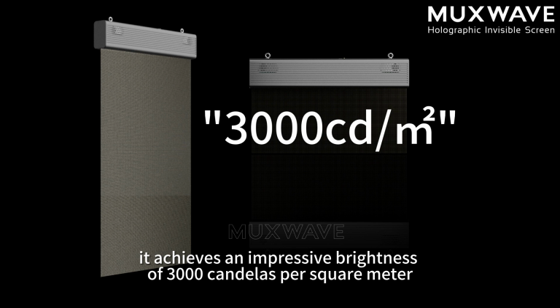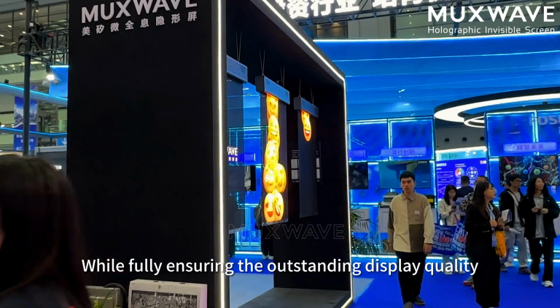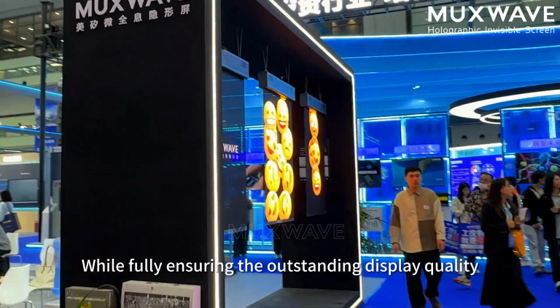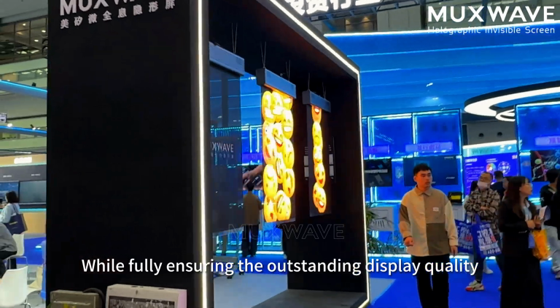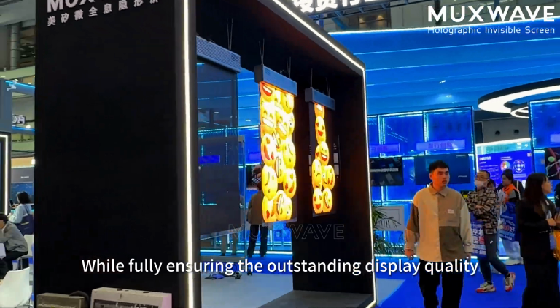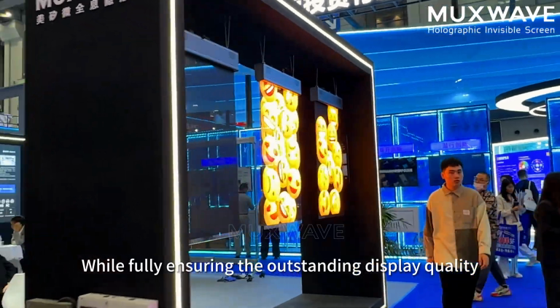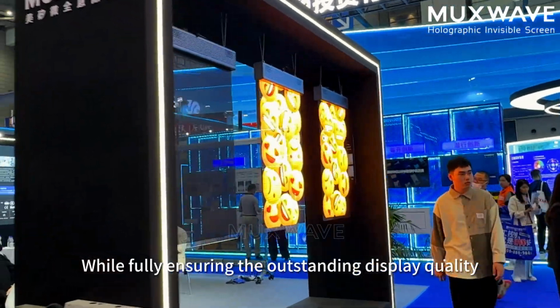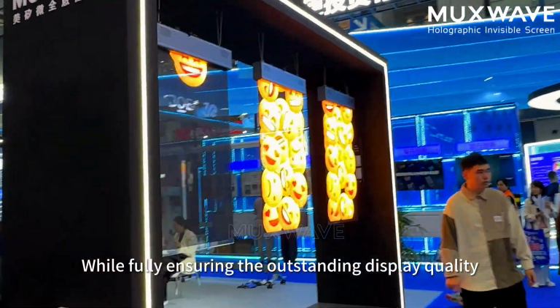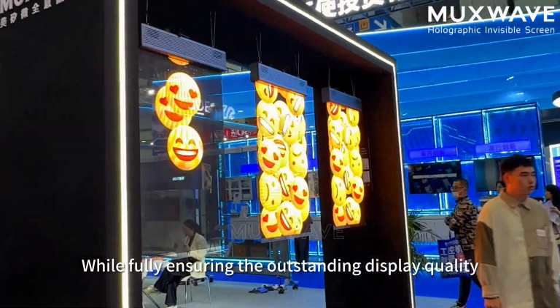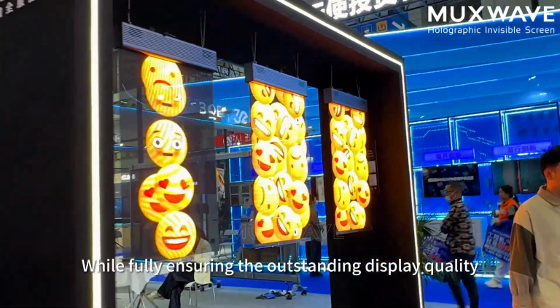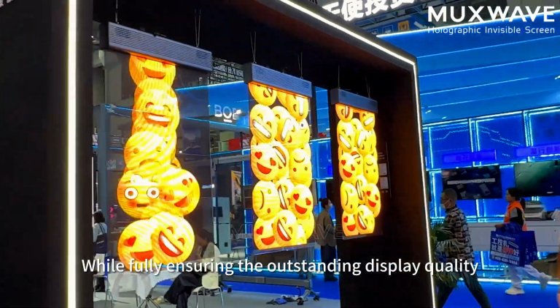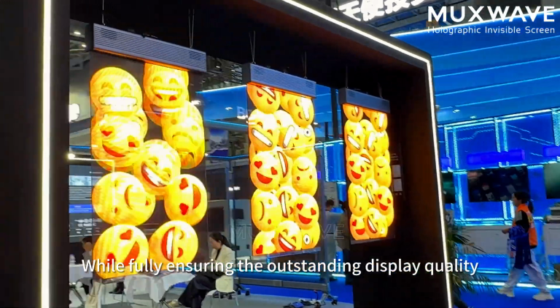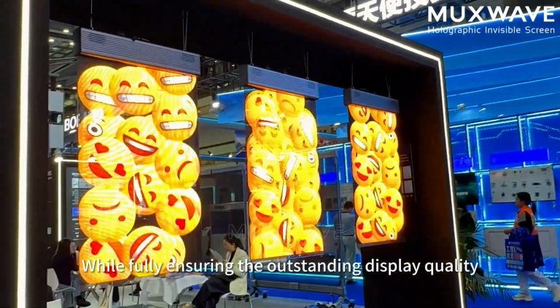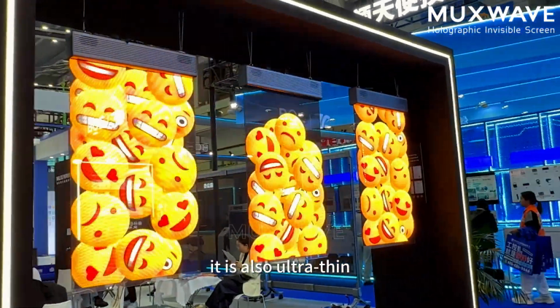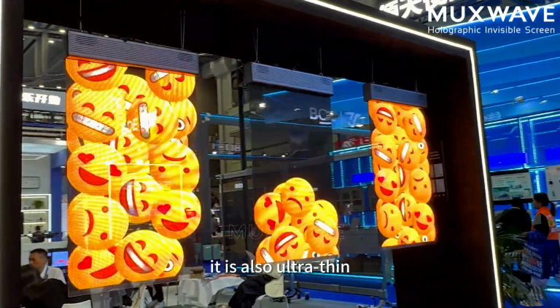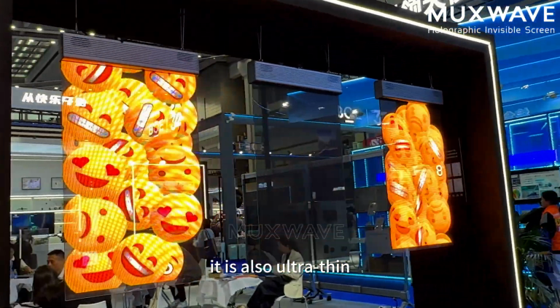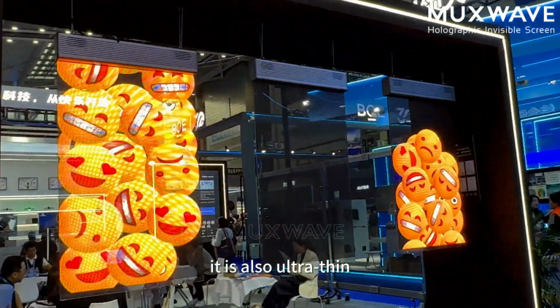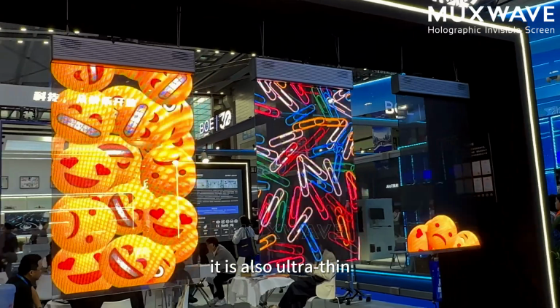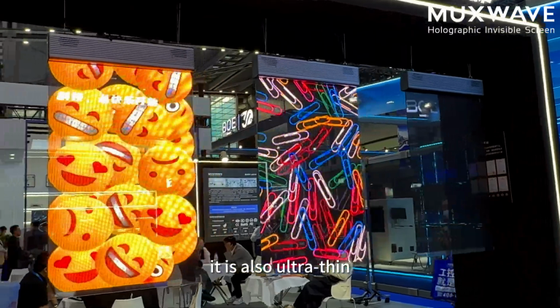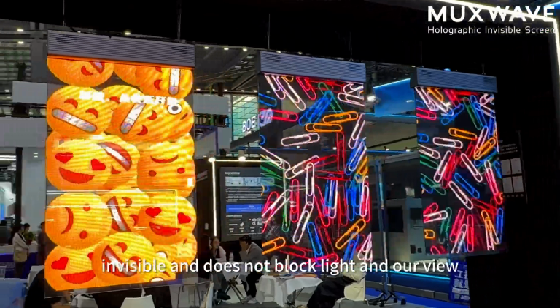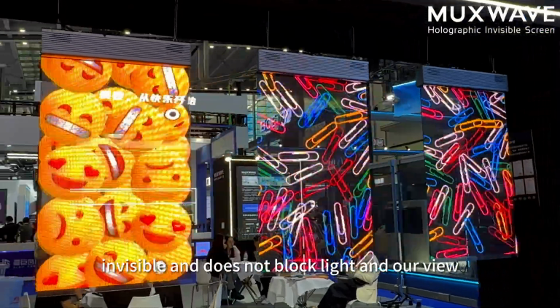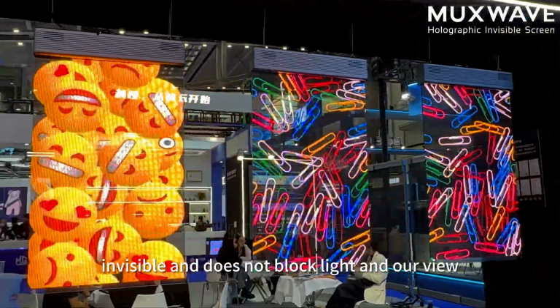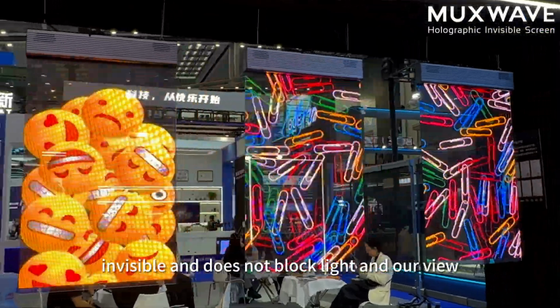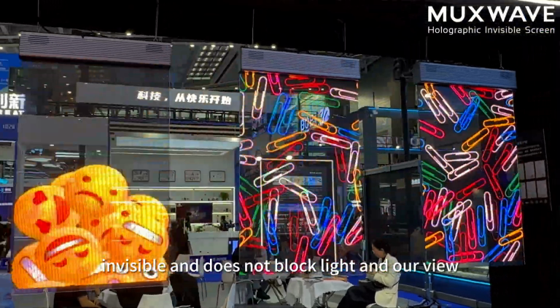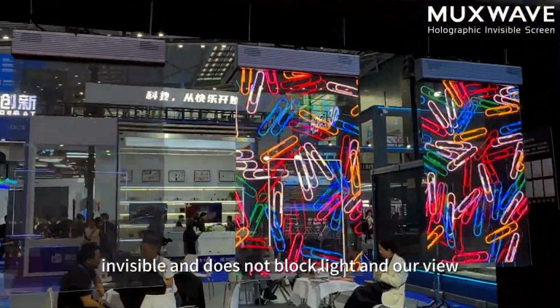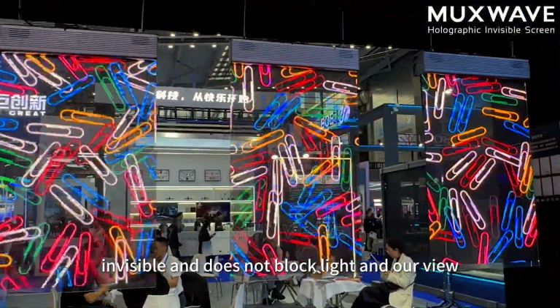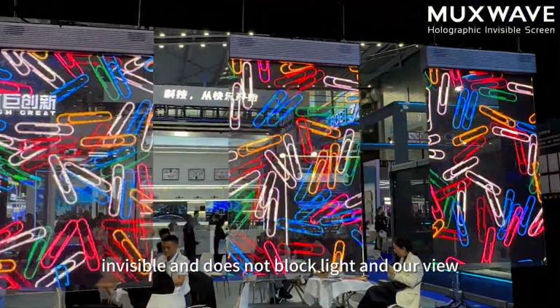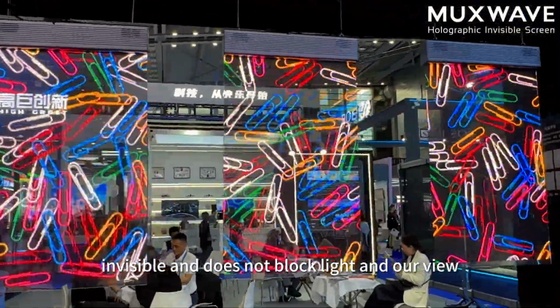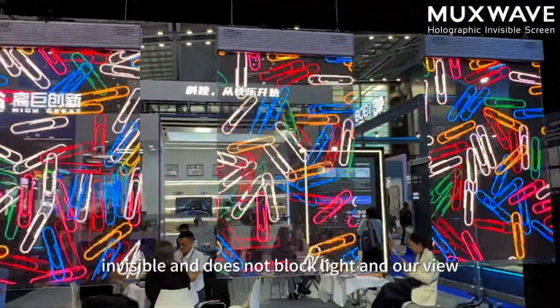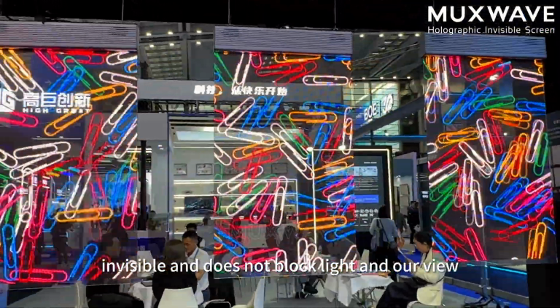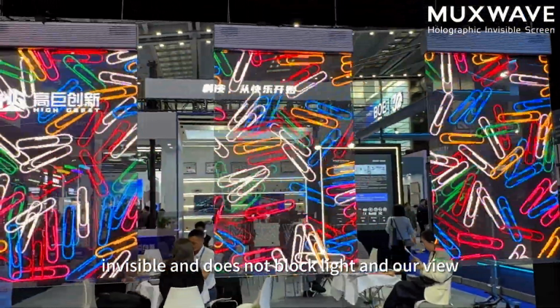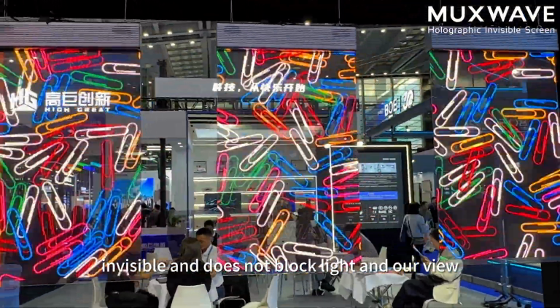While fully ensuring outstanding display quality, it is also ultra-thin, invisible, and doesn't block natural light or the eye view.